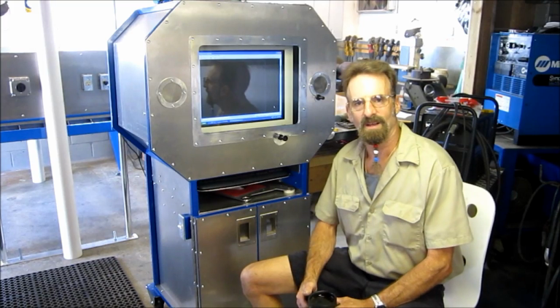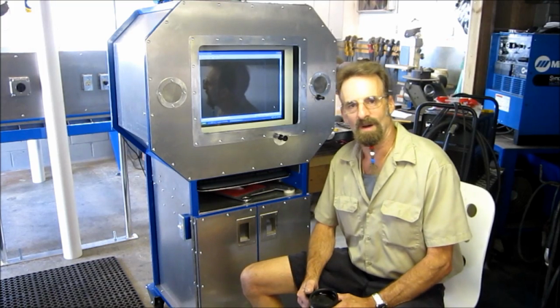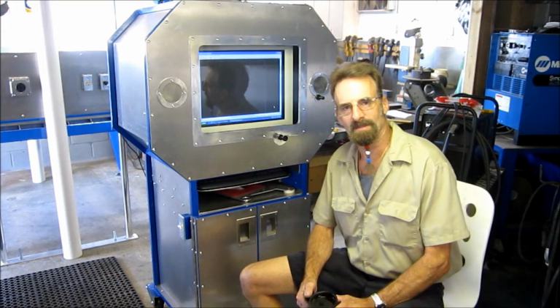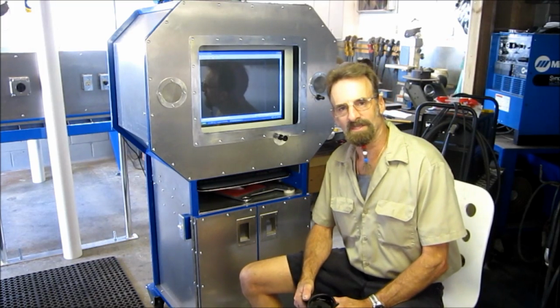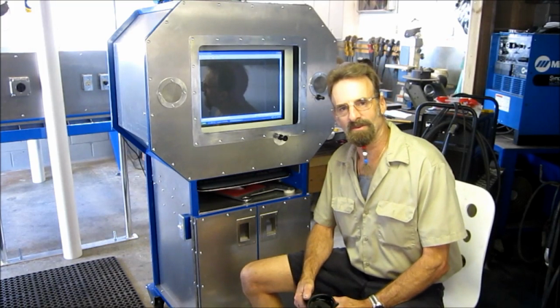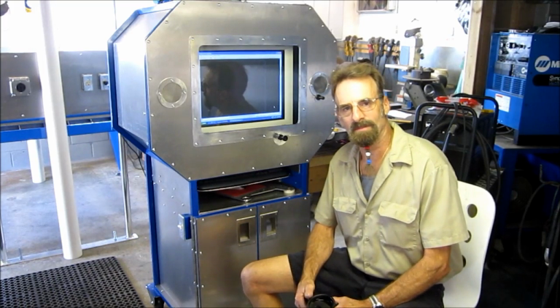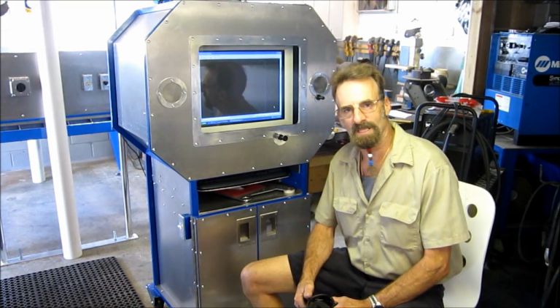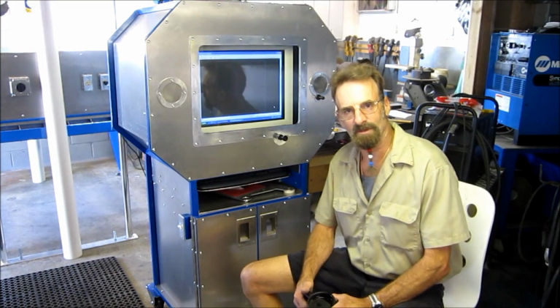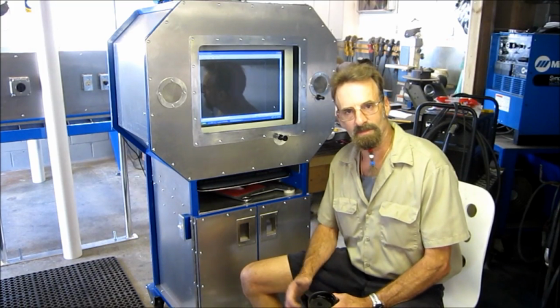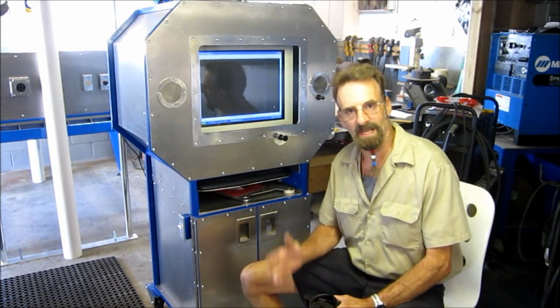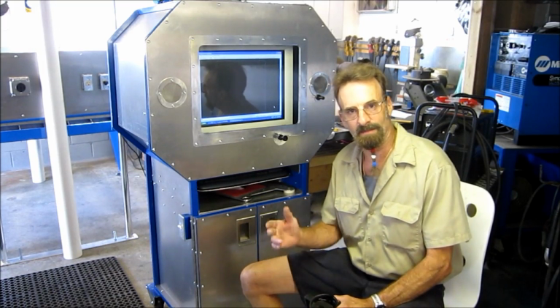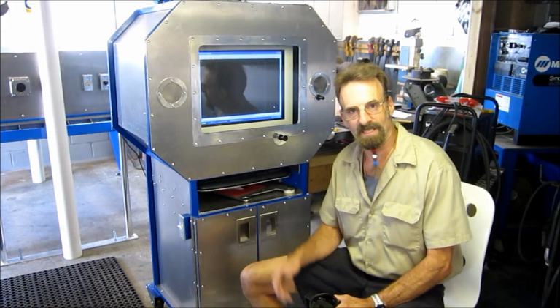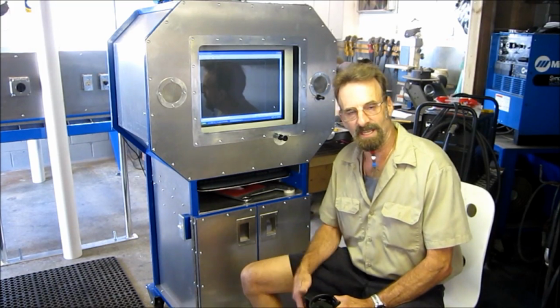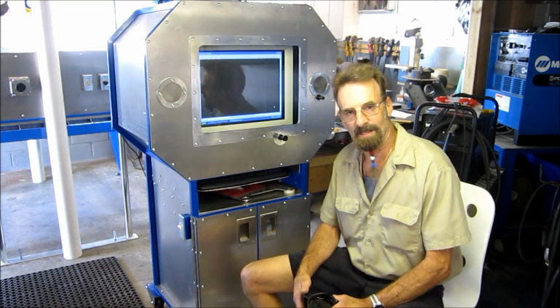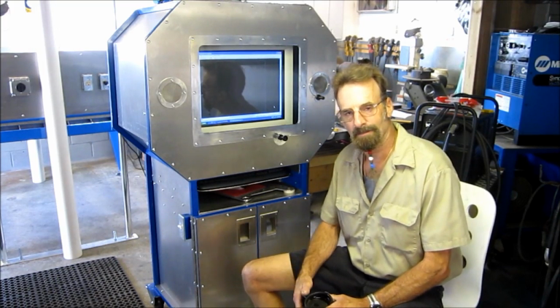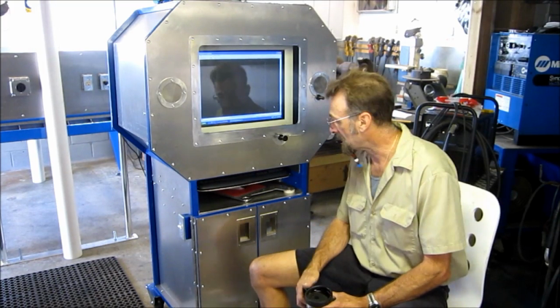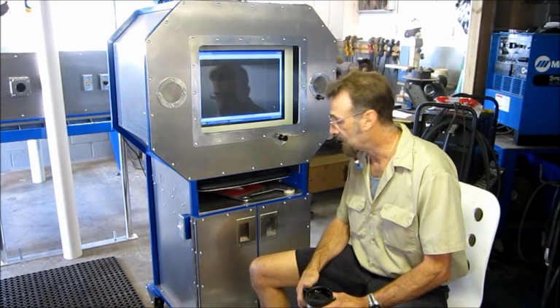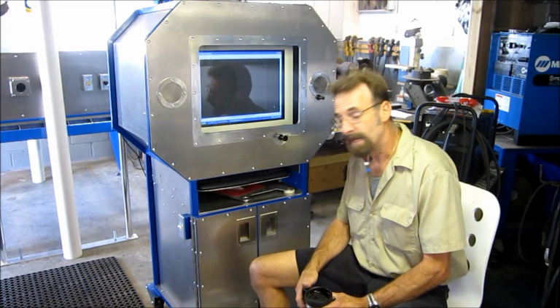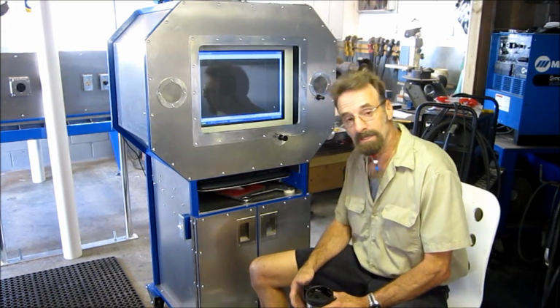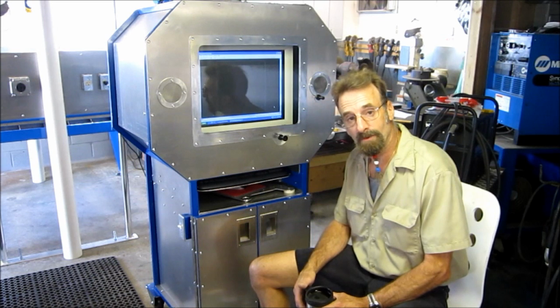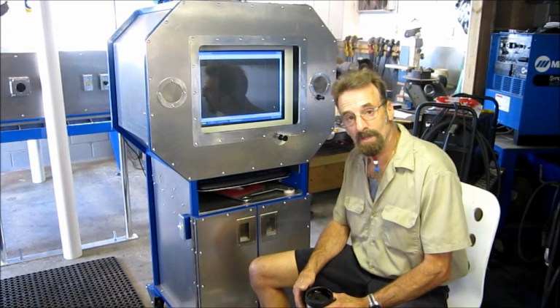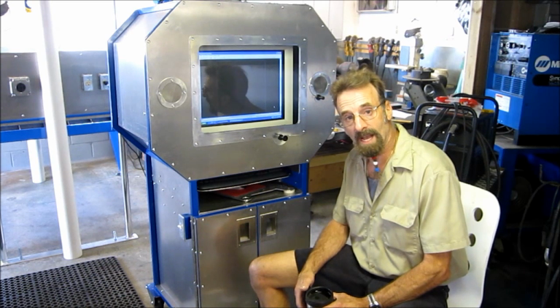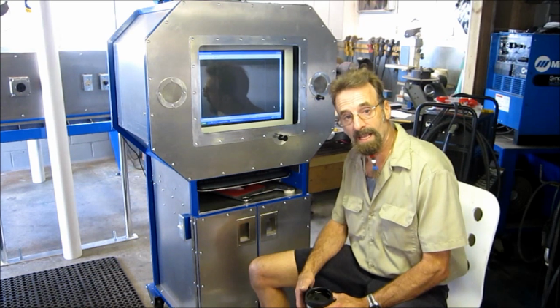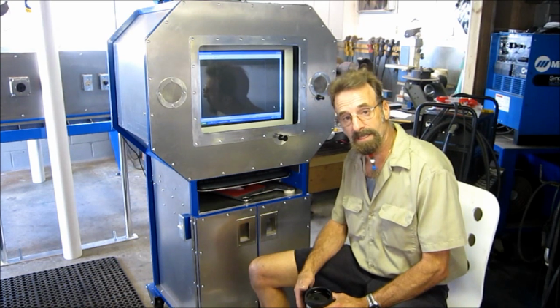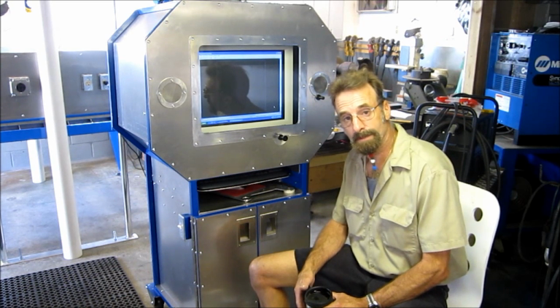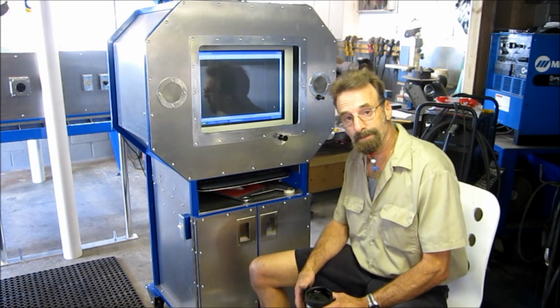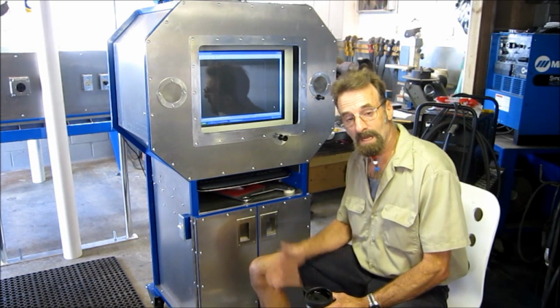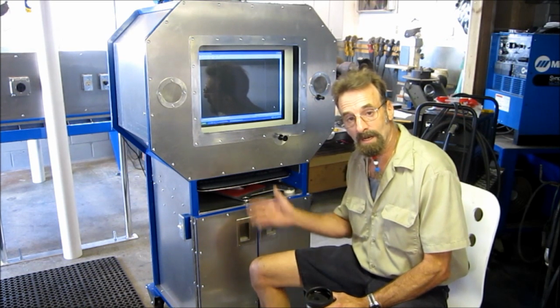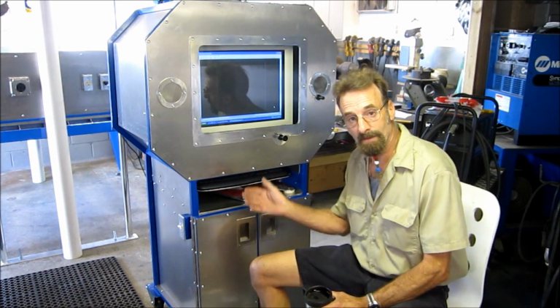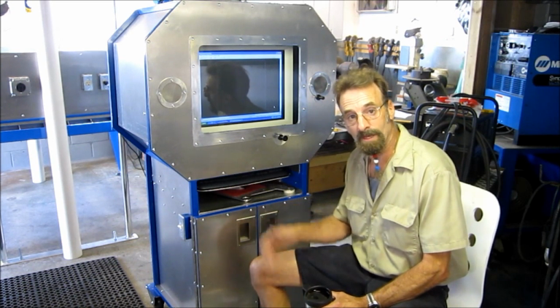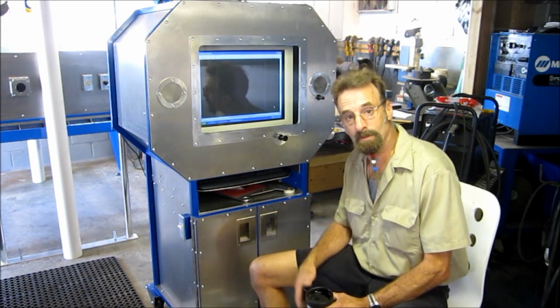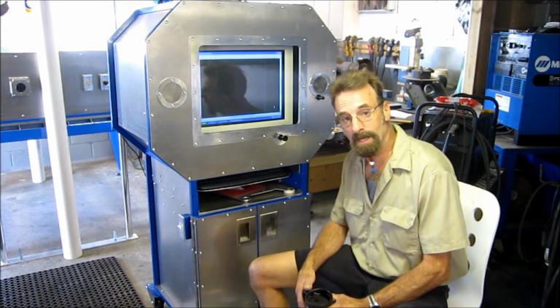Welcome to Turnrite Machine Works, my name is Keith. Here's a few of the highlights of the finished product.